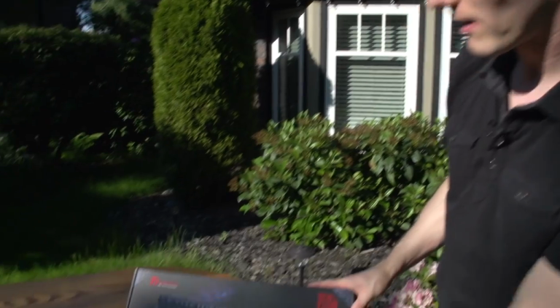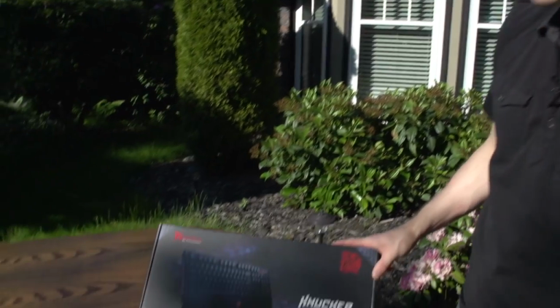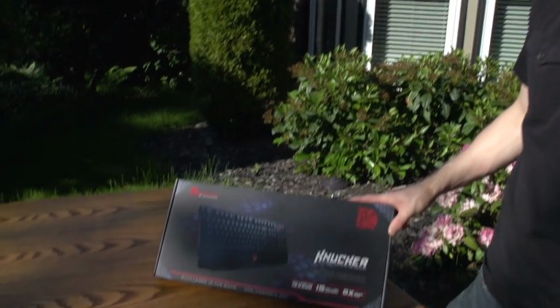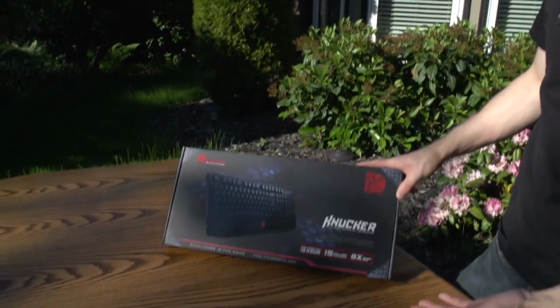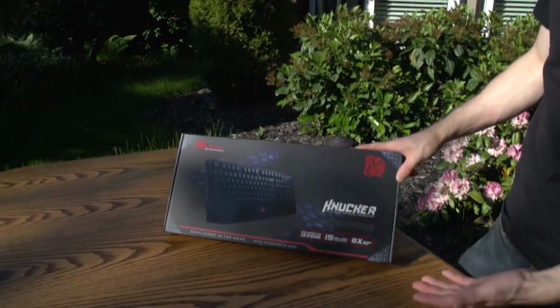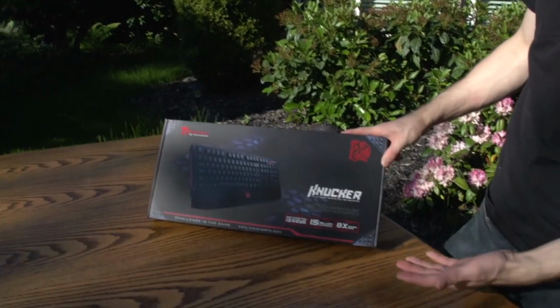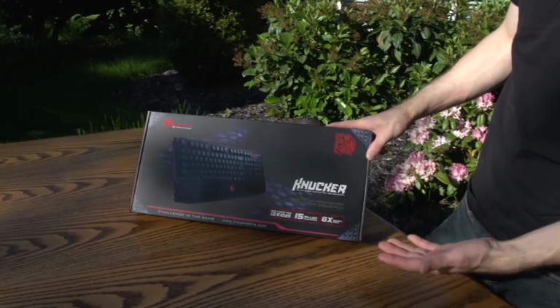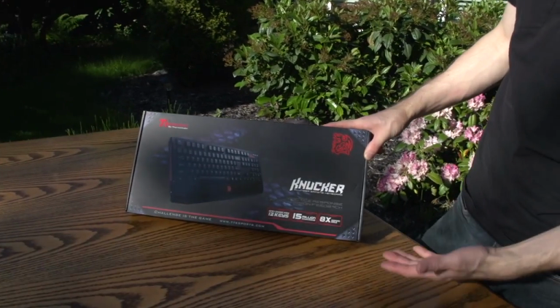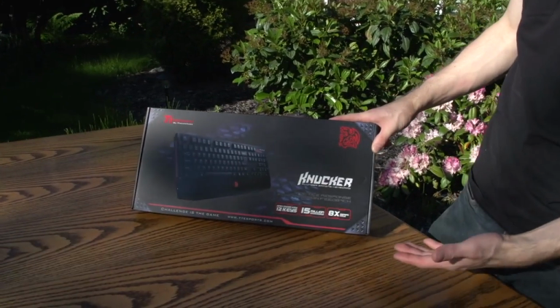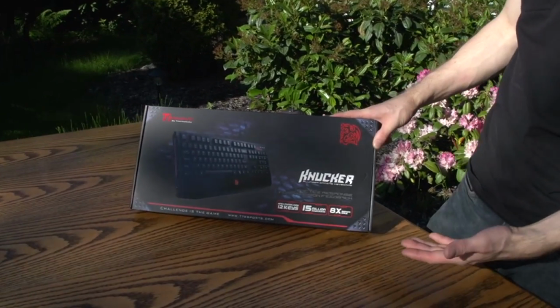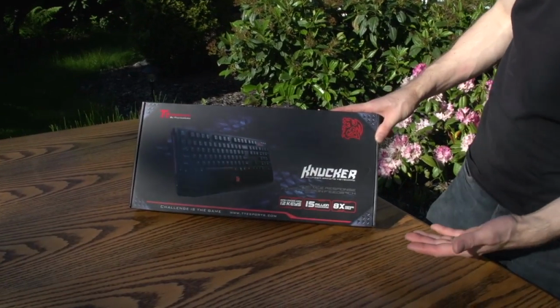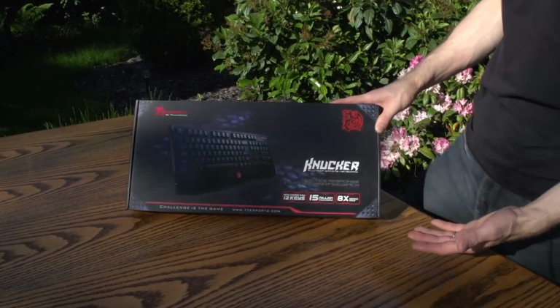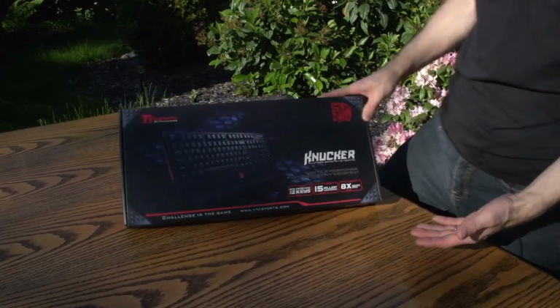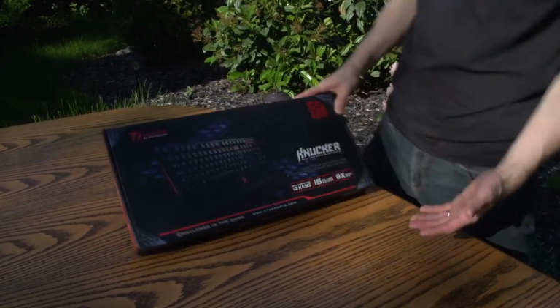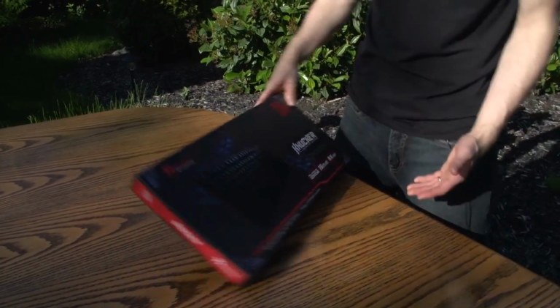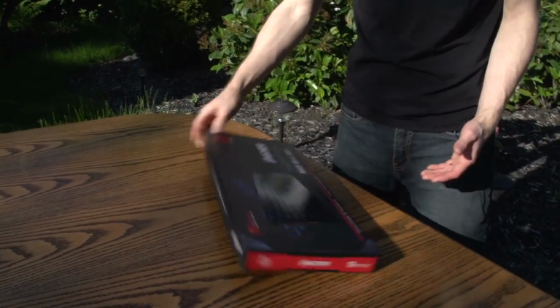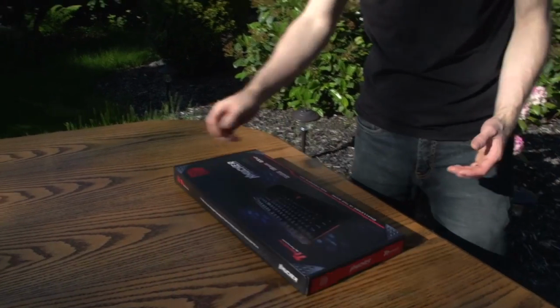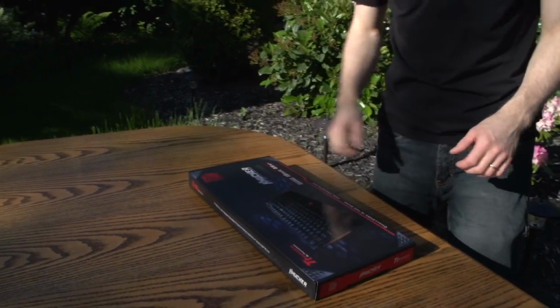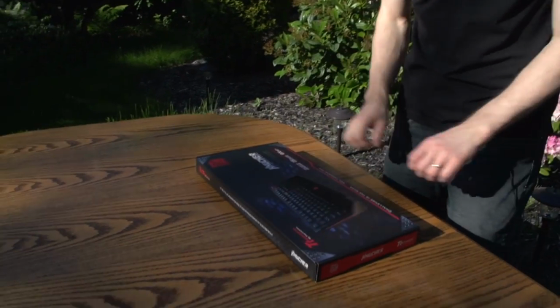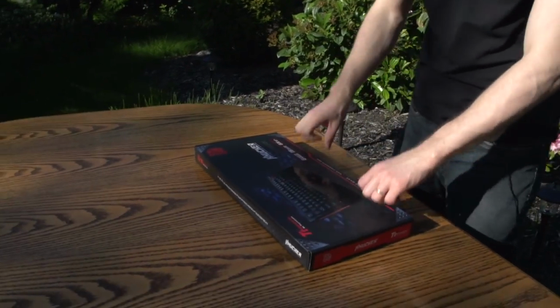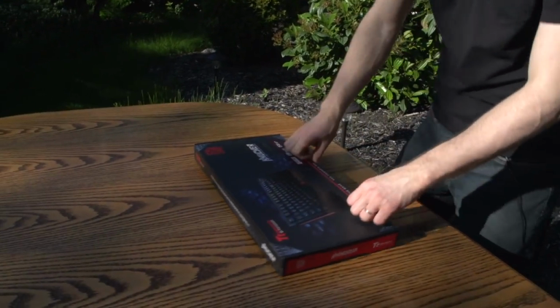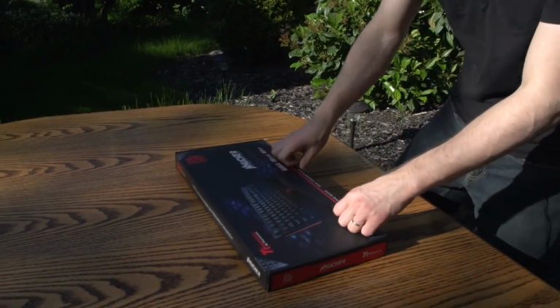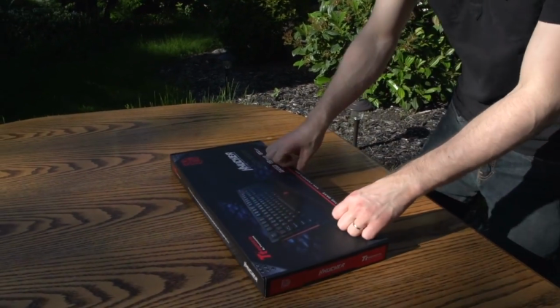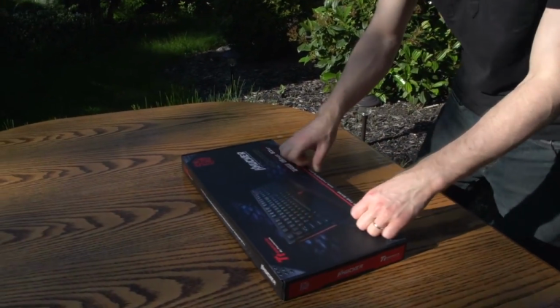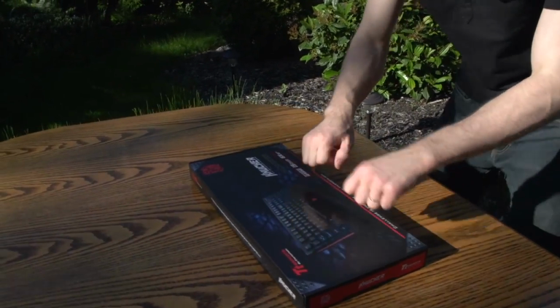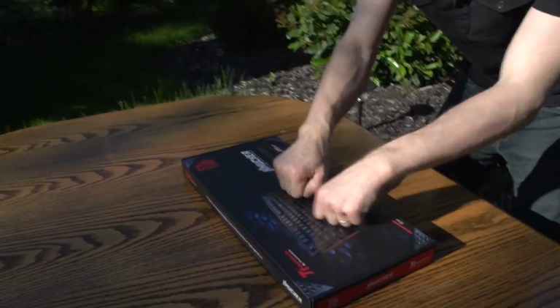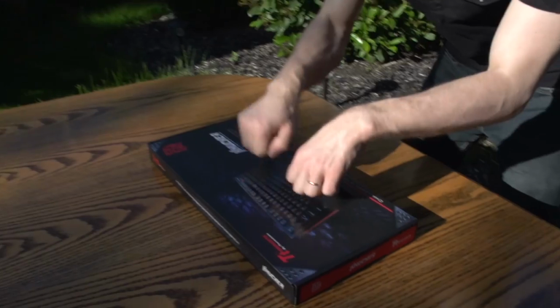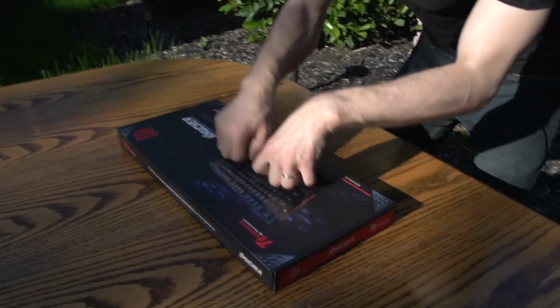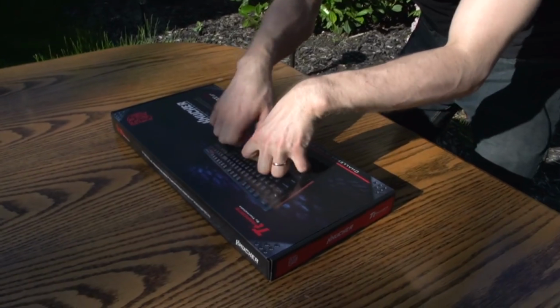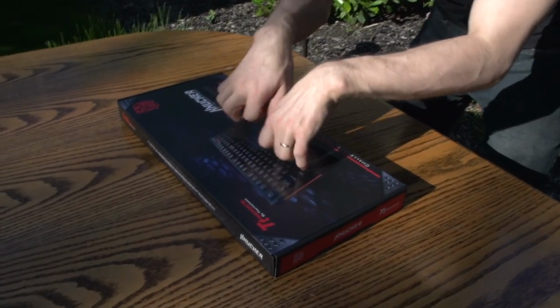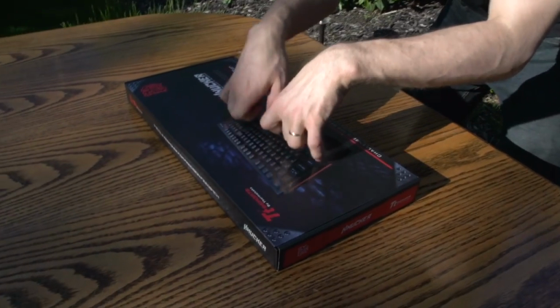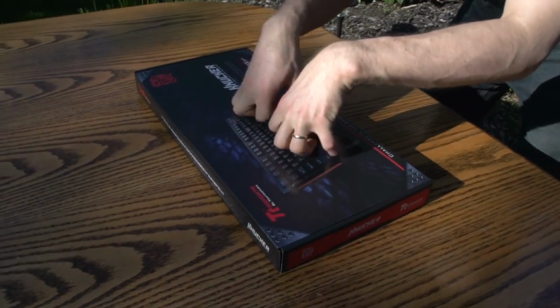I originally thought that said Knuckler, so my initial impression was — really? A keyboard that you operate like this?